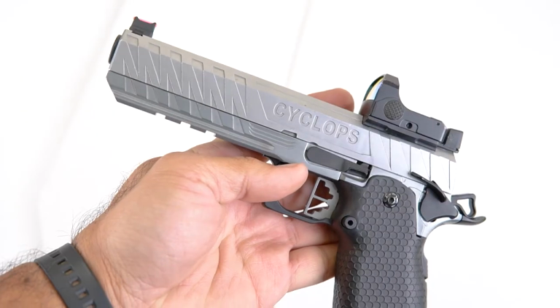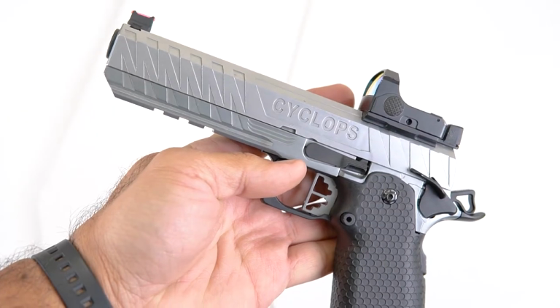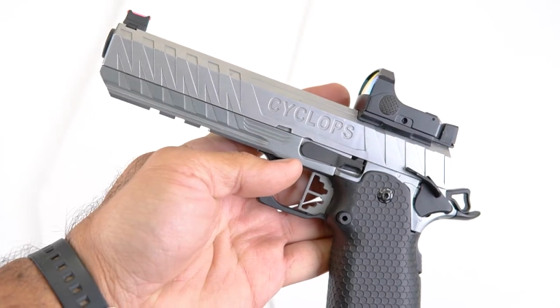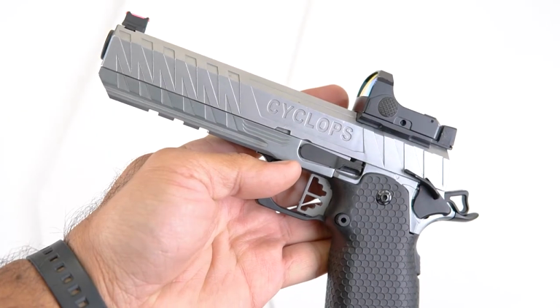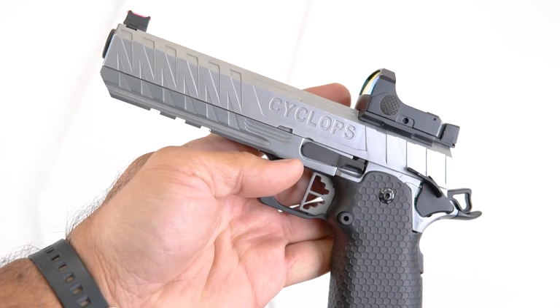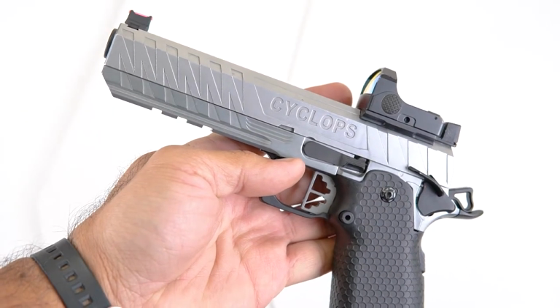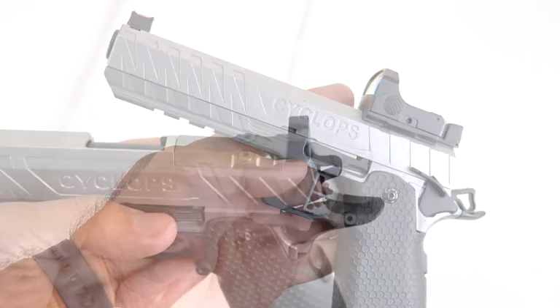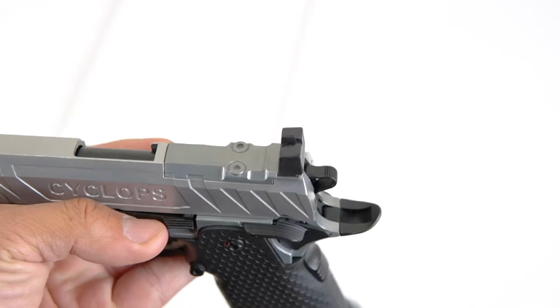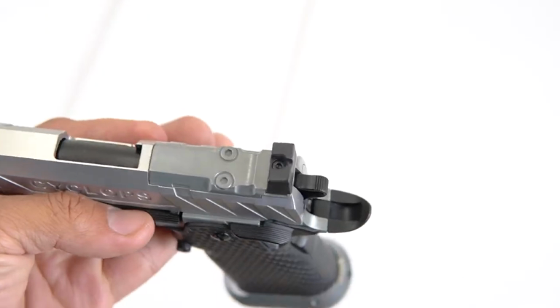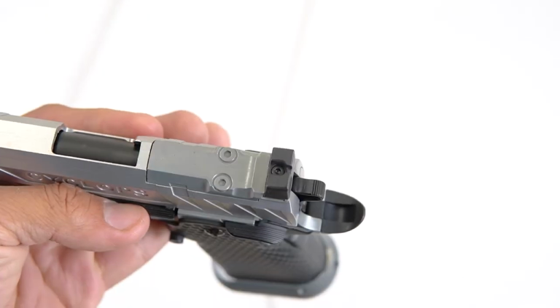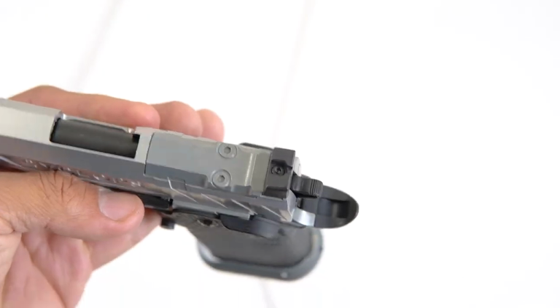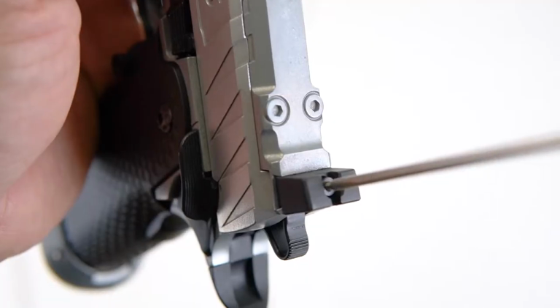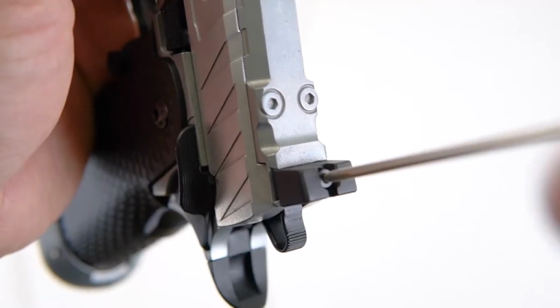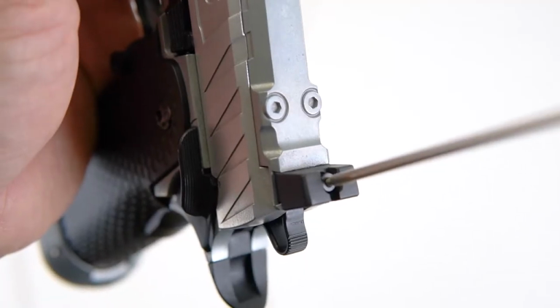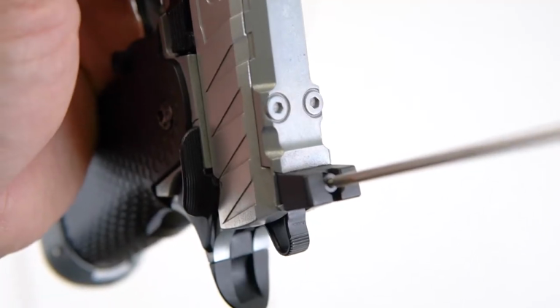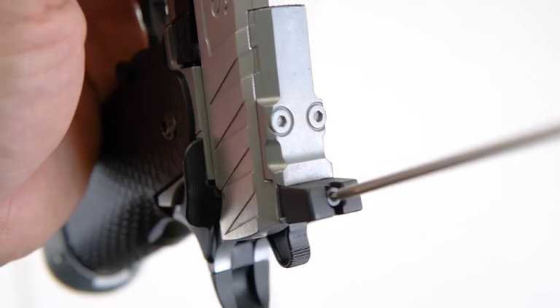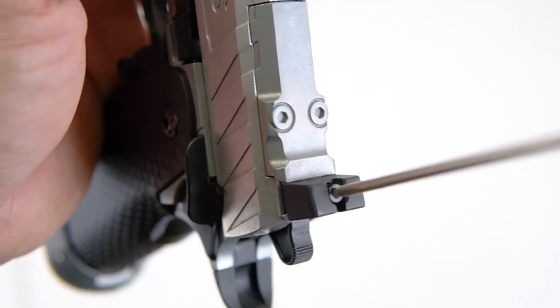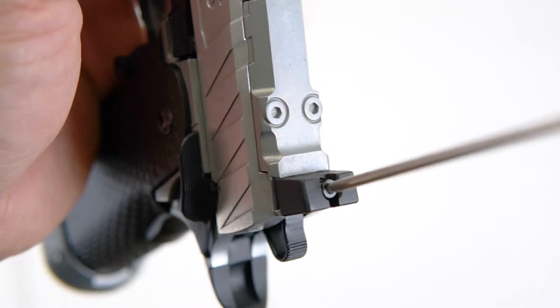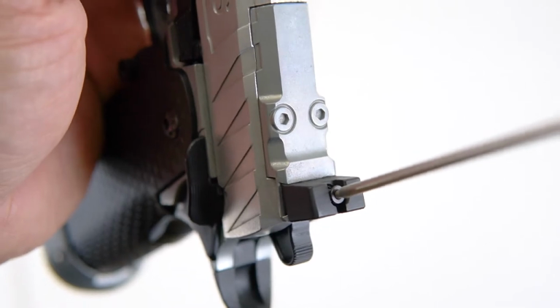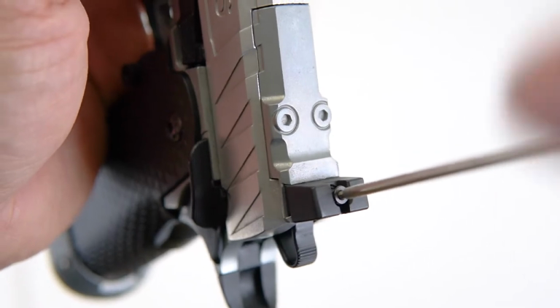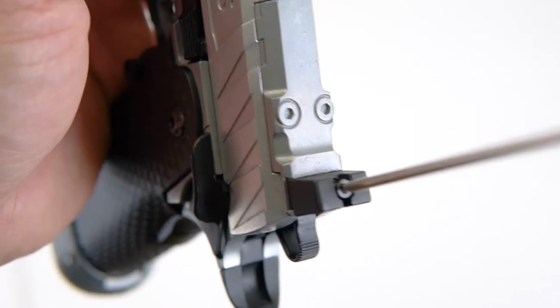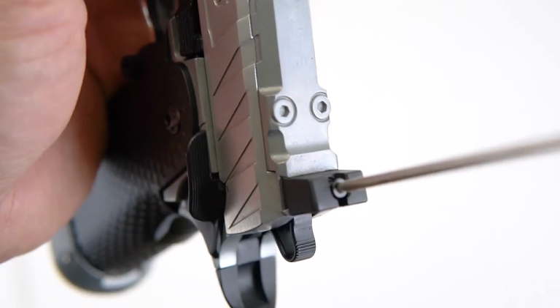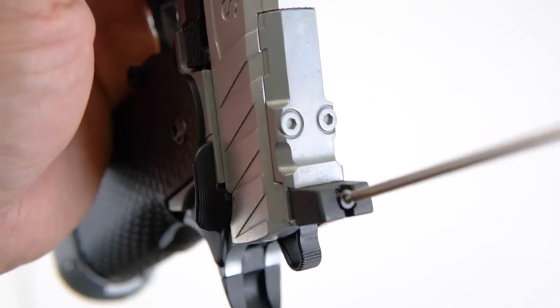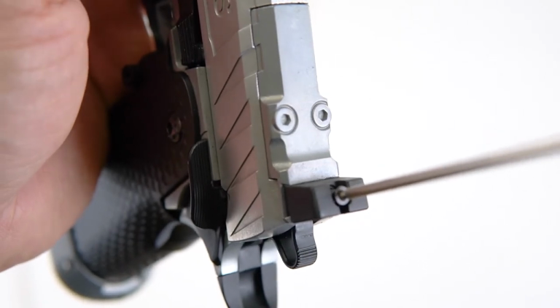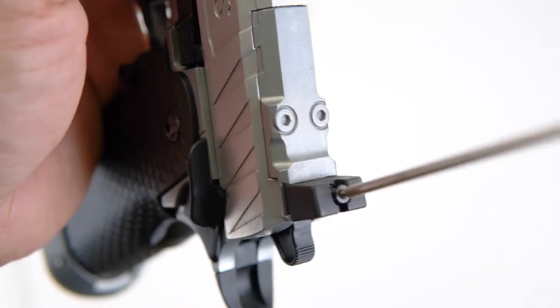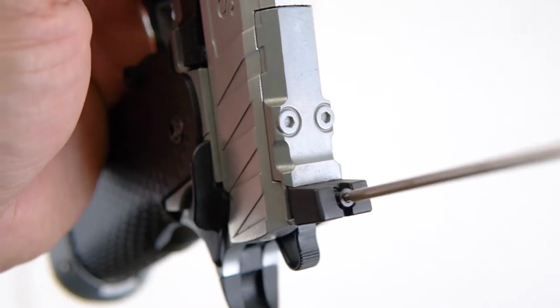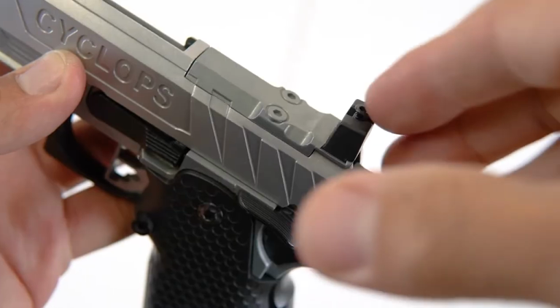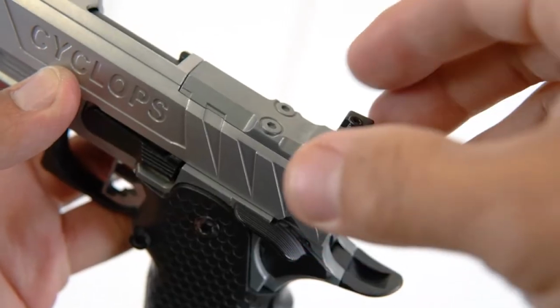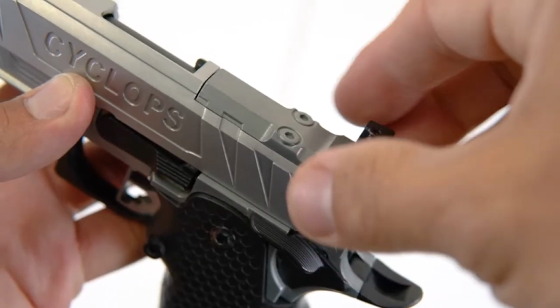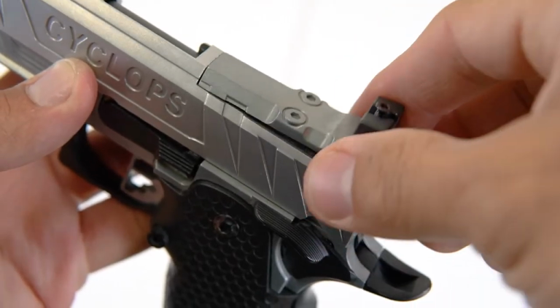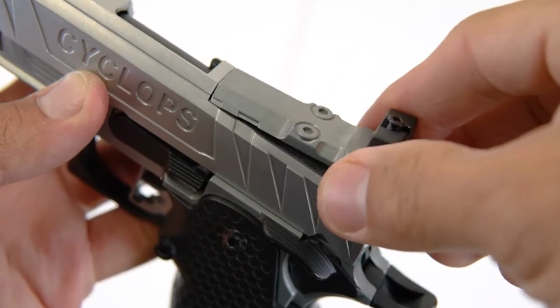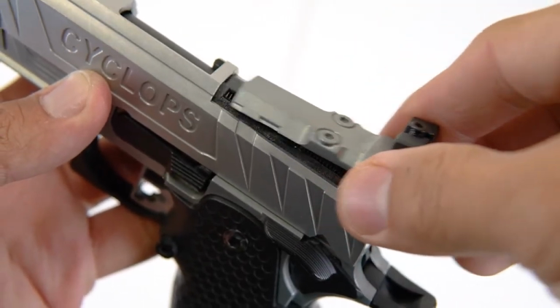First, you want to undo the rear sight, which is an Allen screw. That unbolts the top cover.